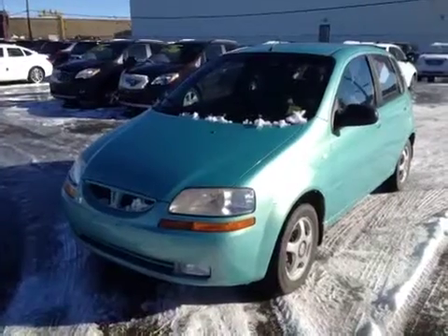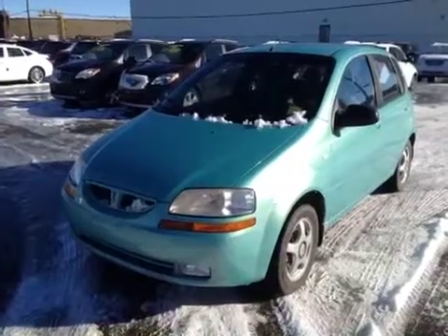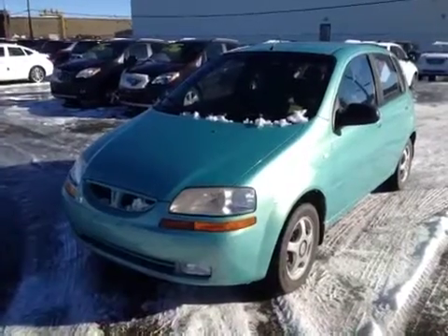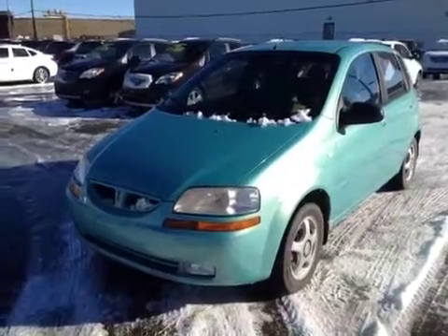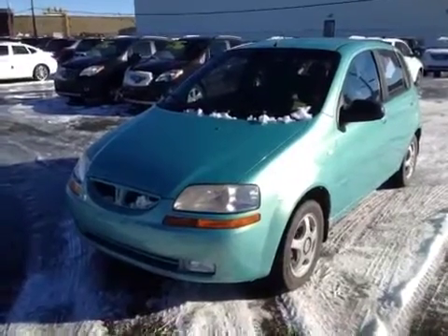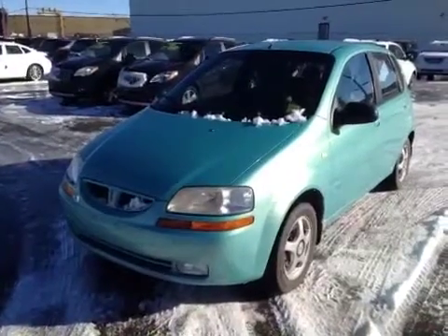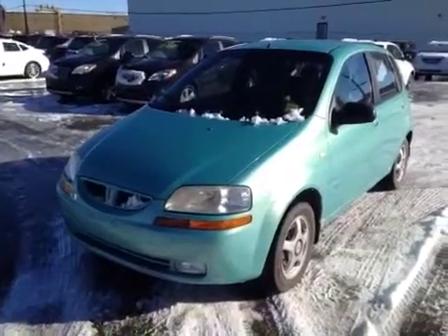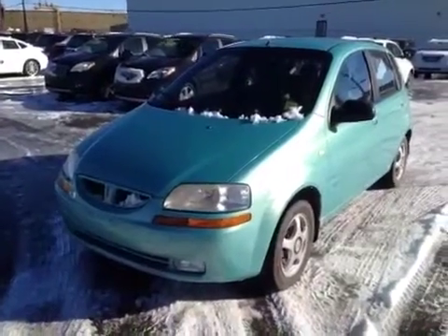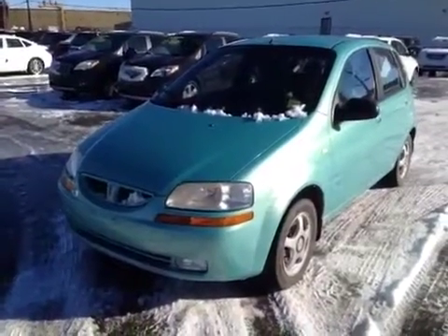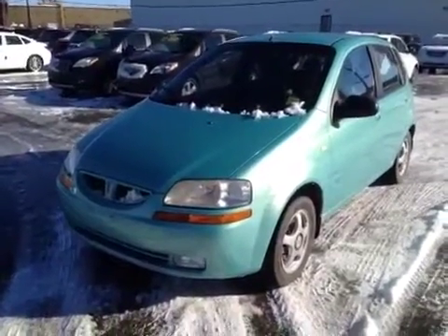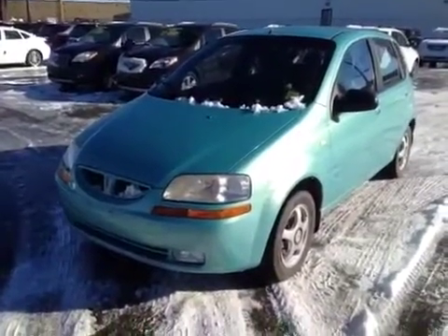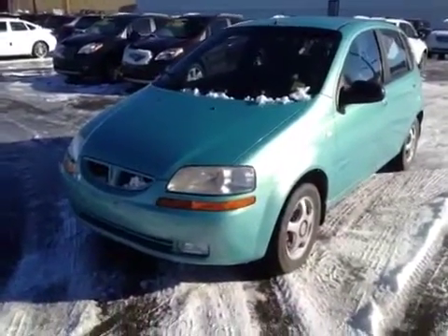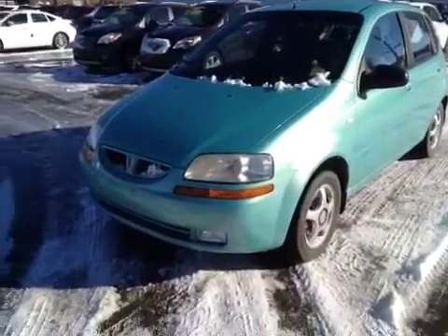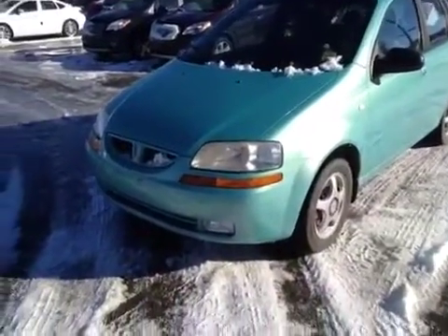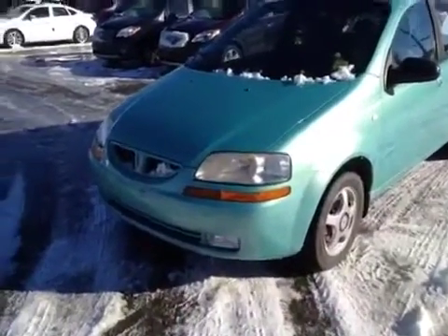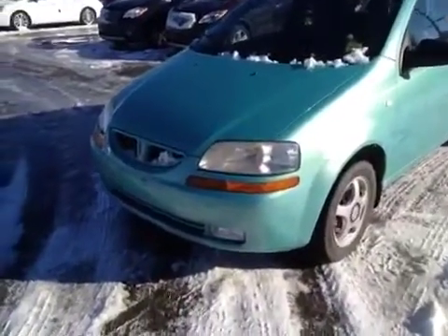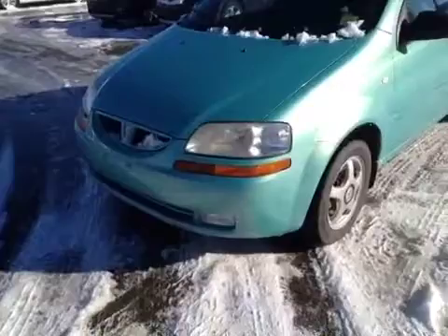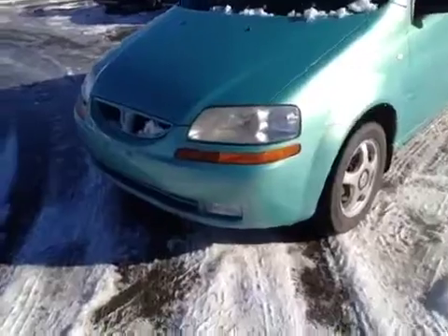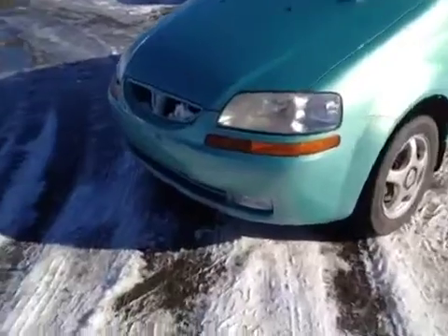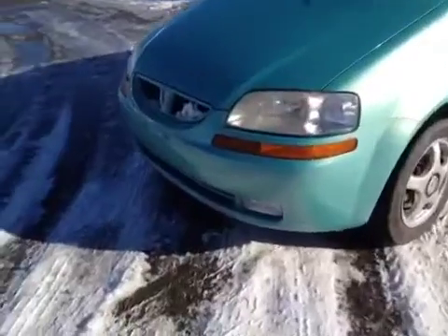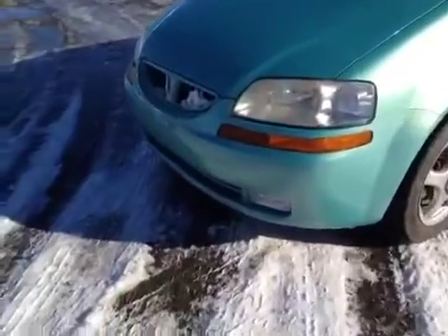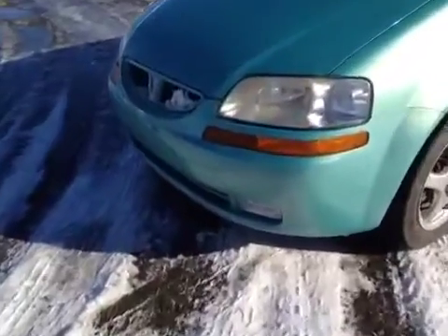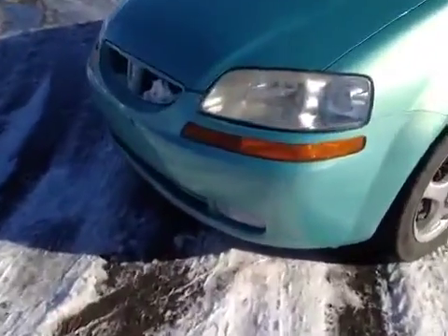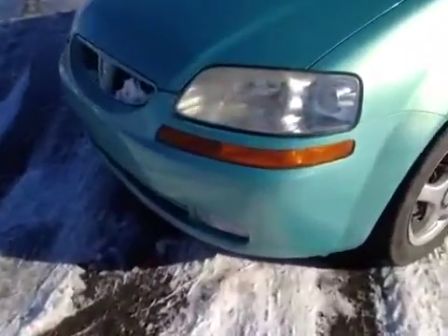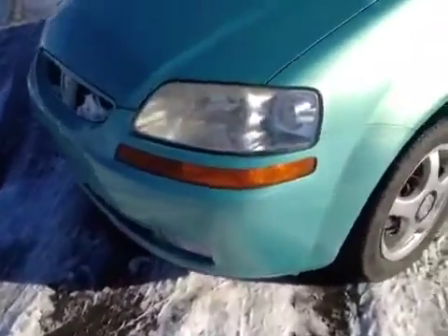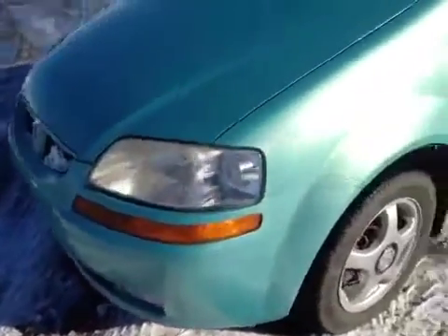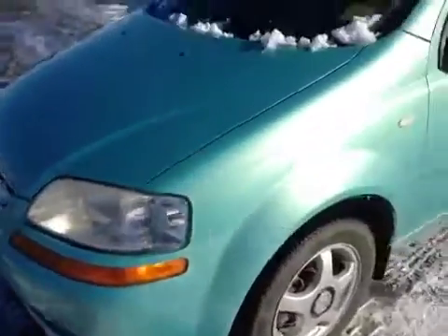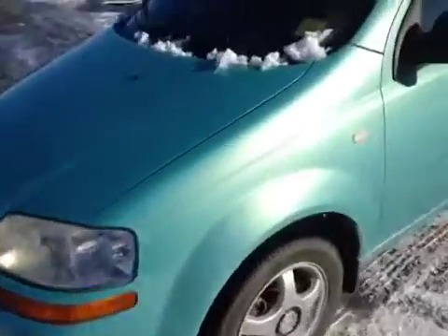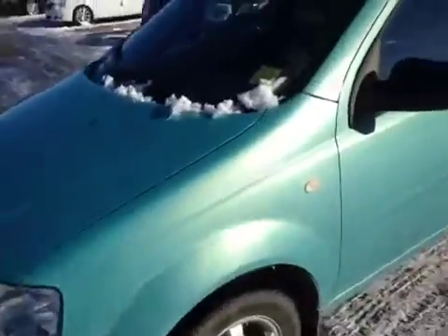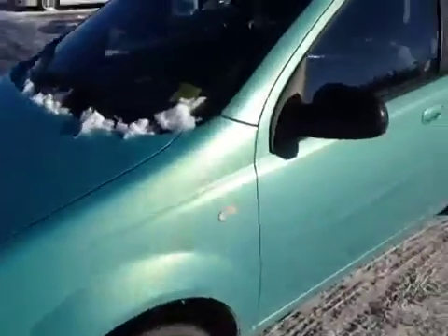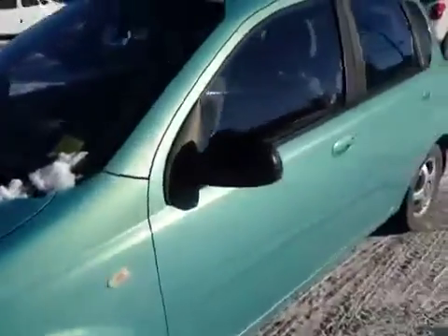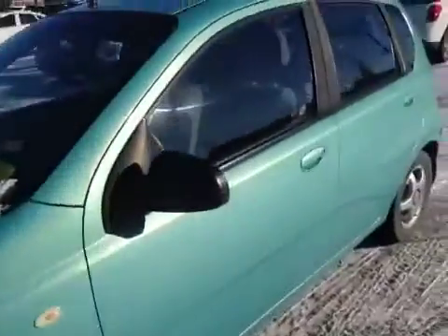Welcome to Davis Chevrolet in Airdrie. This is a used 2005 Pontiac Wave. It has front fog lights and an aqua colored exterior.